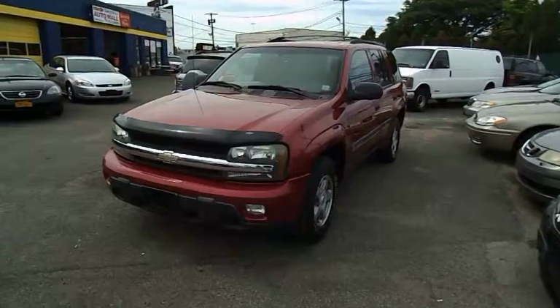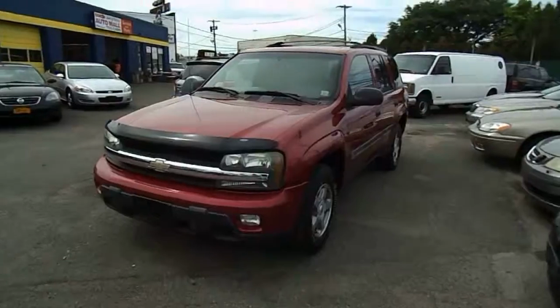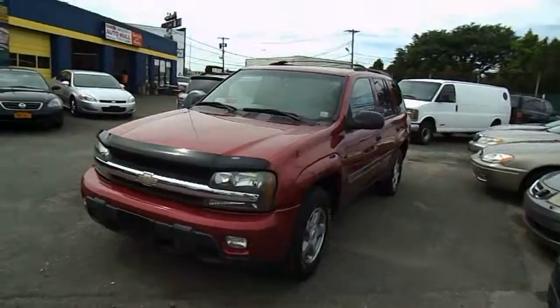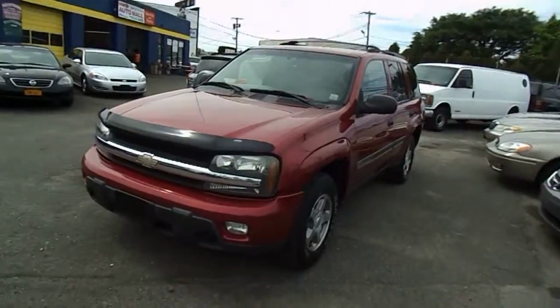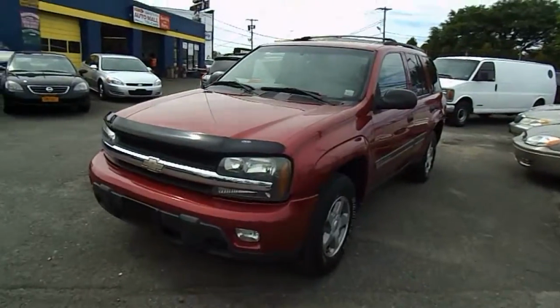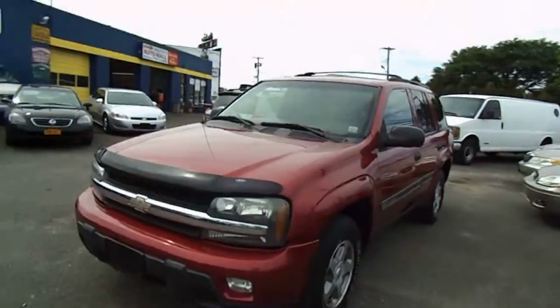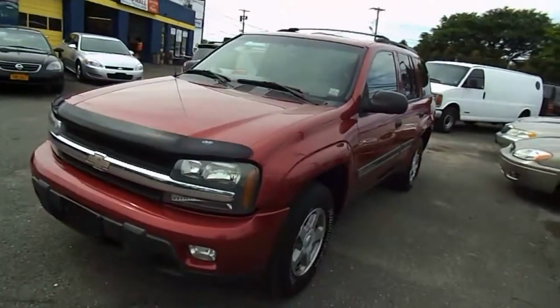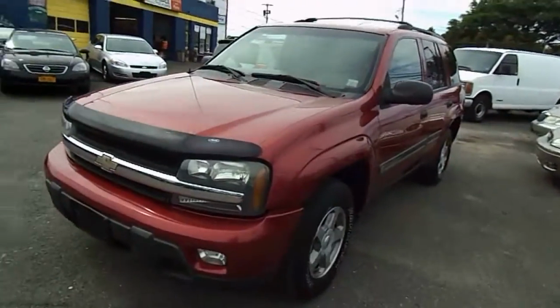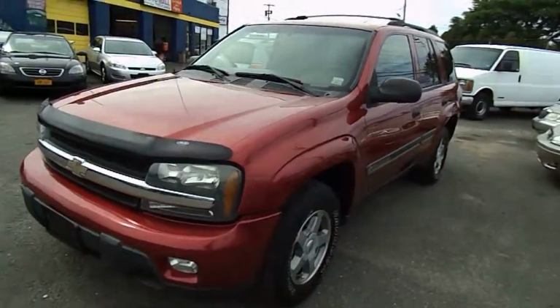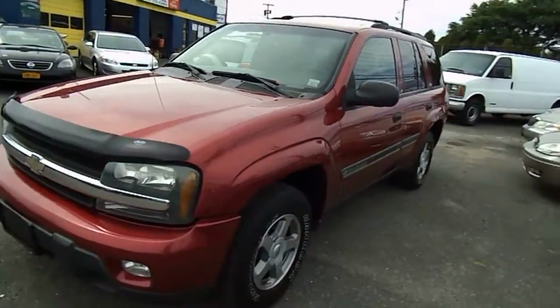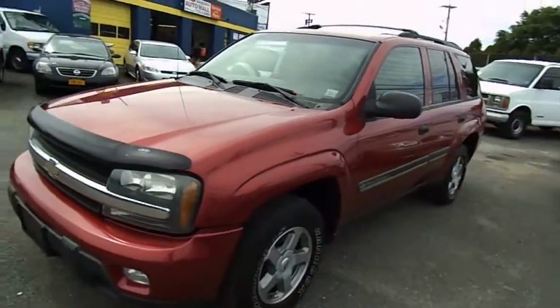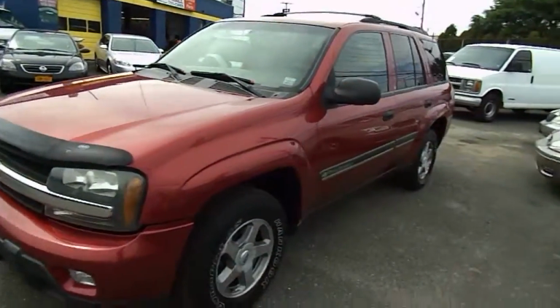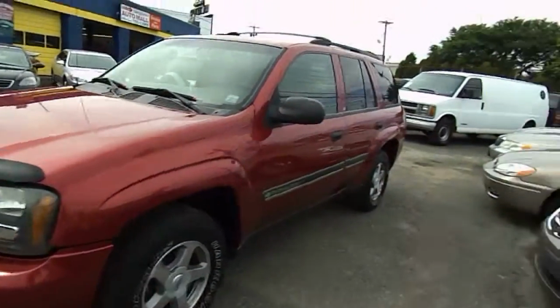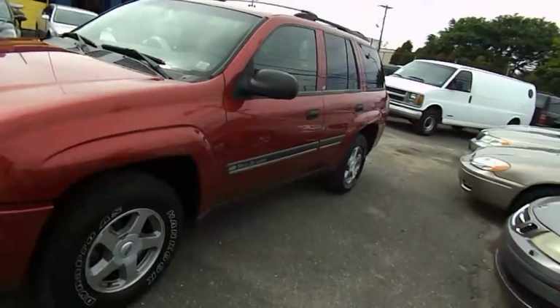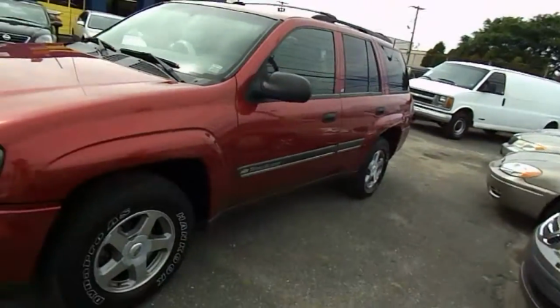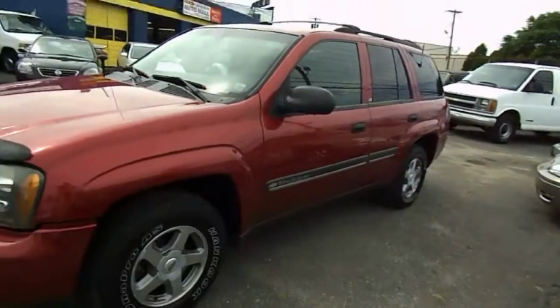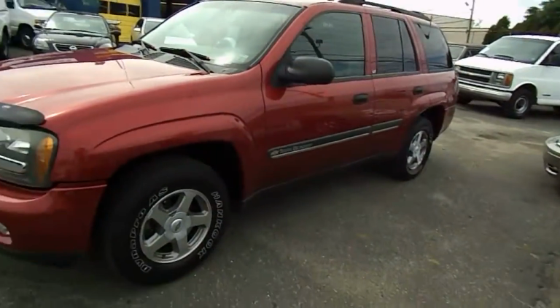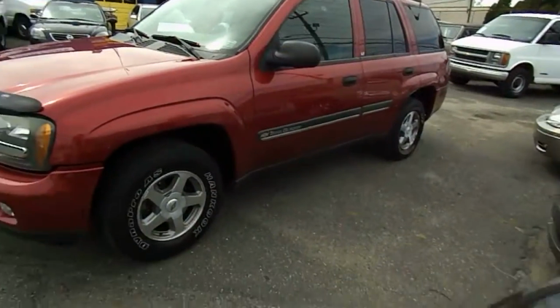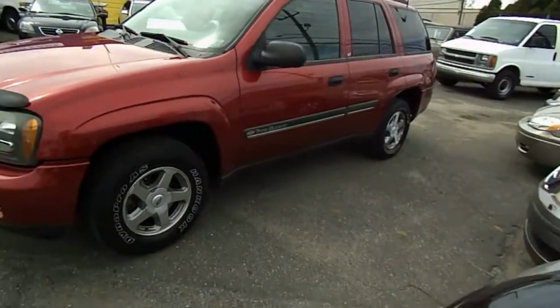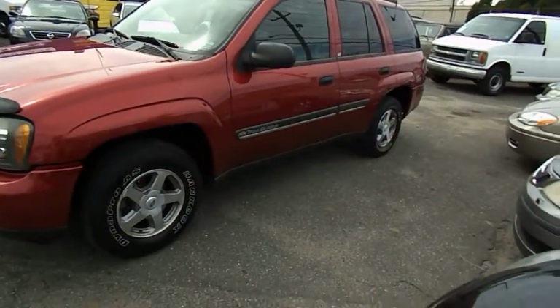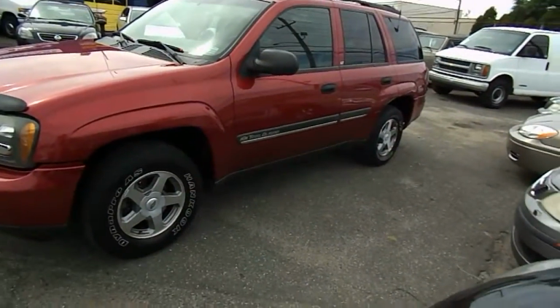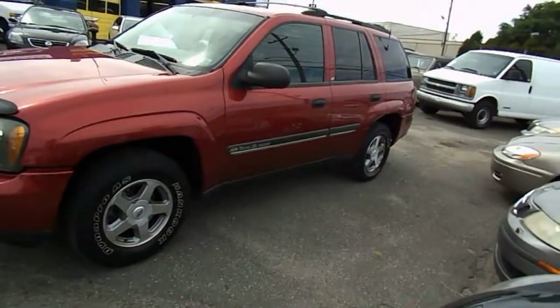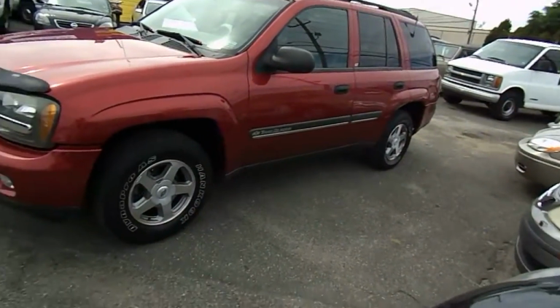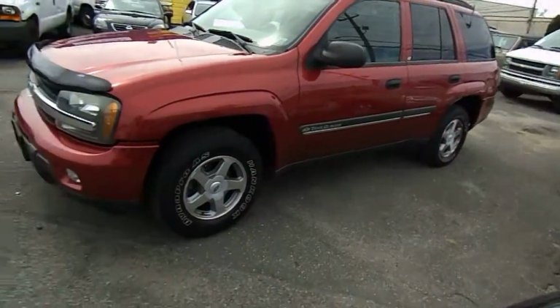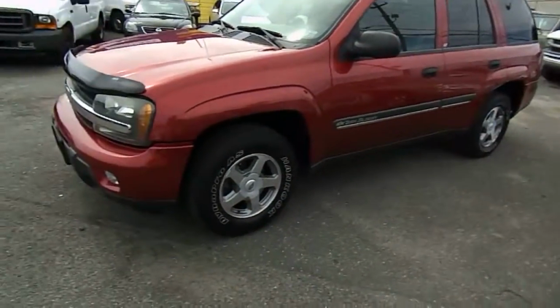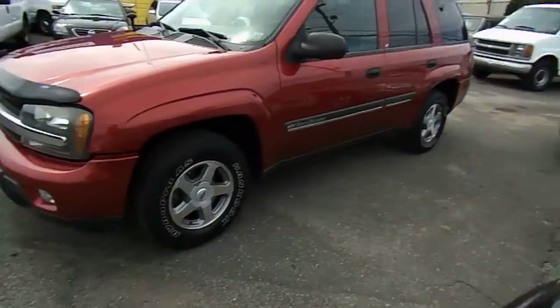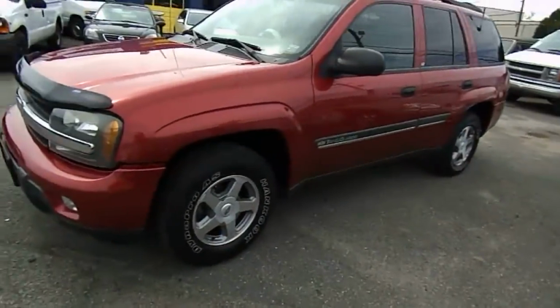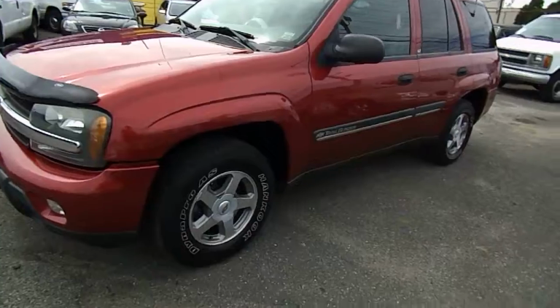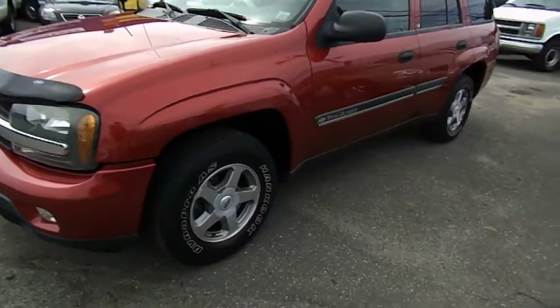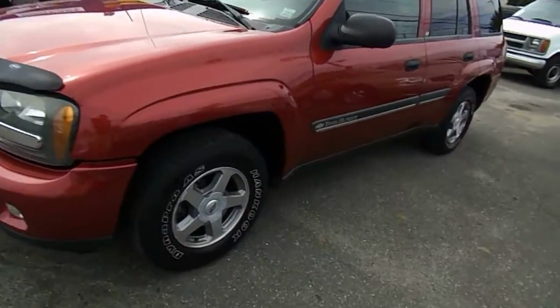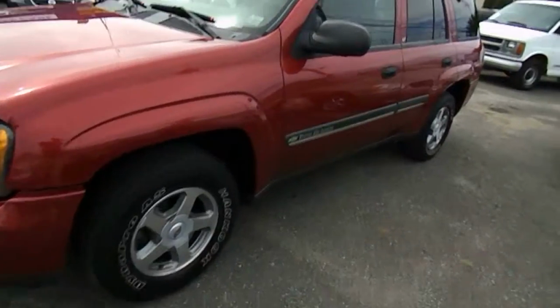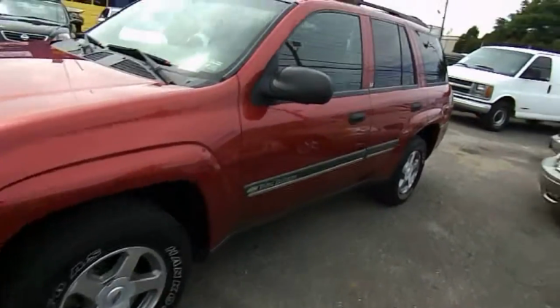This is an exterior walk around this 2002 Chevrolet Trailblazer. This is the LT model. This is a four wheel drive truck.